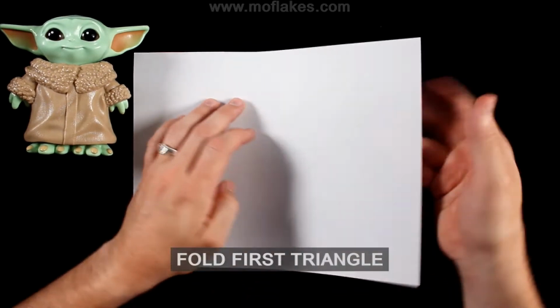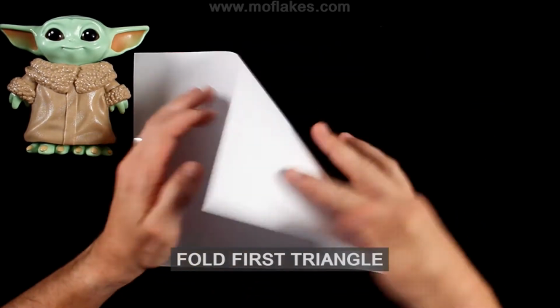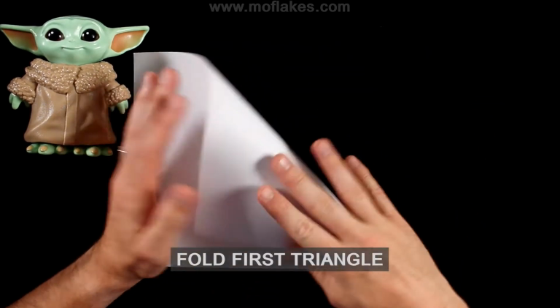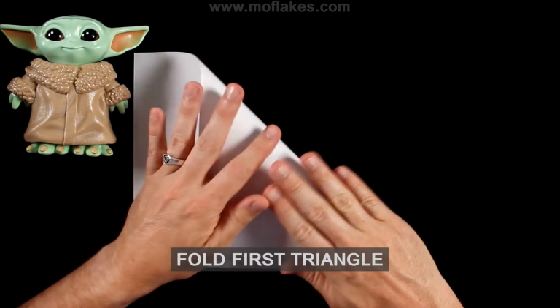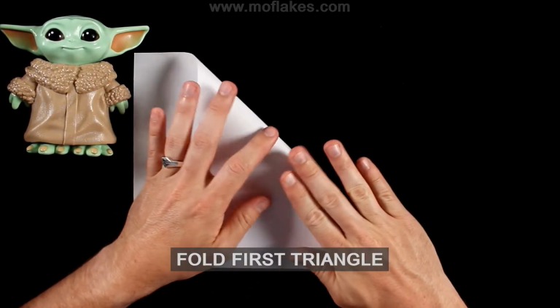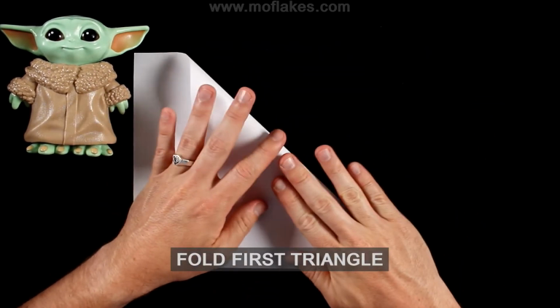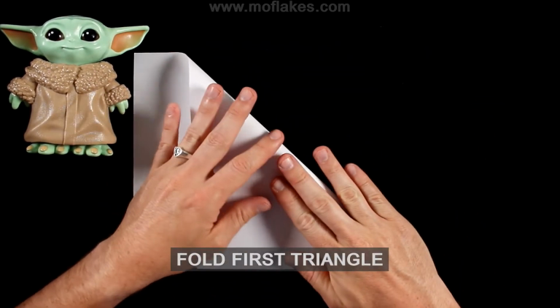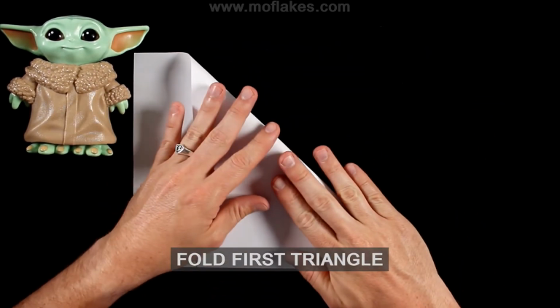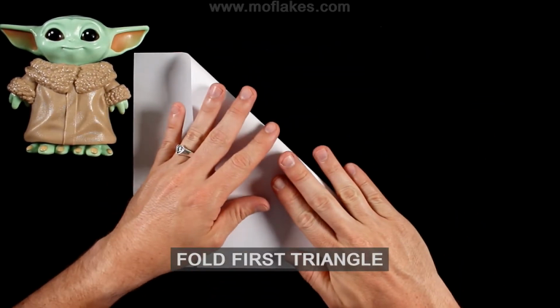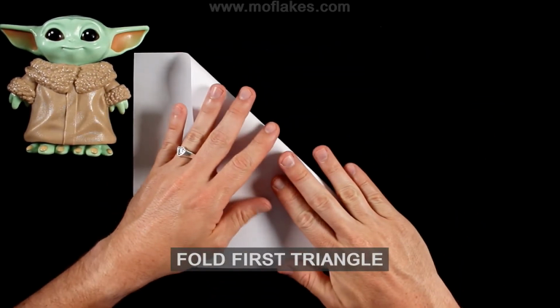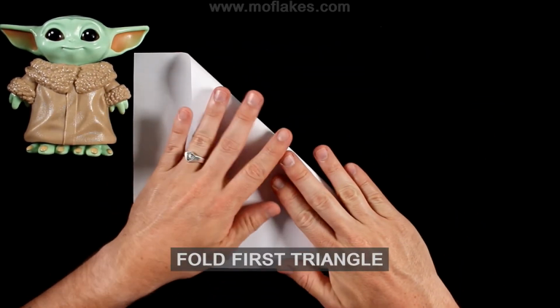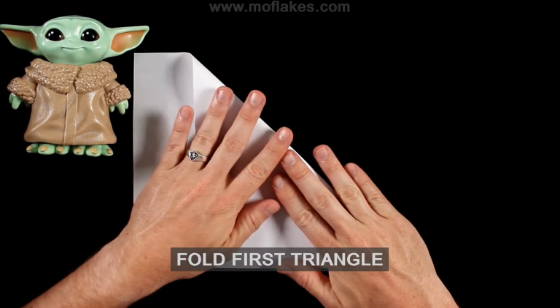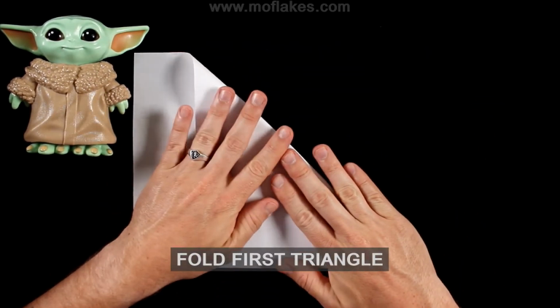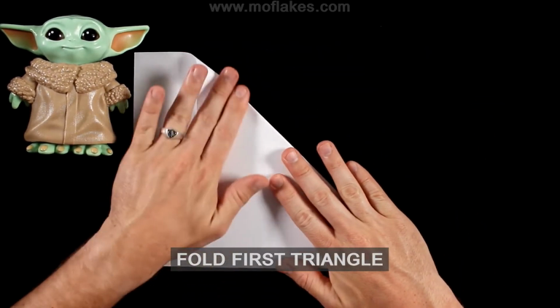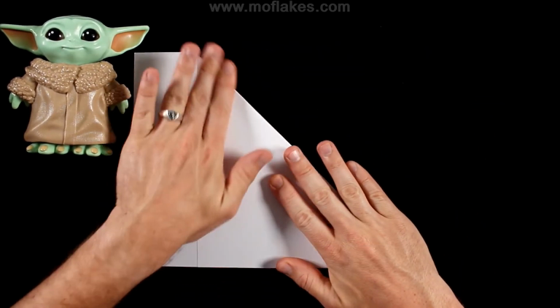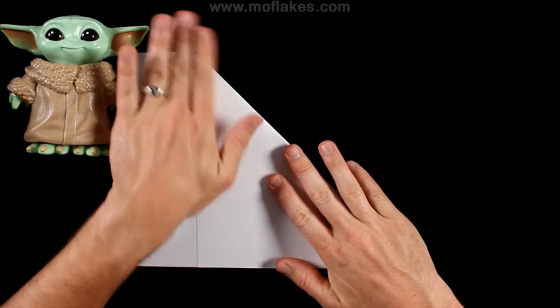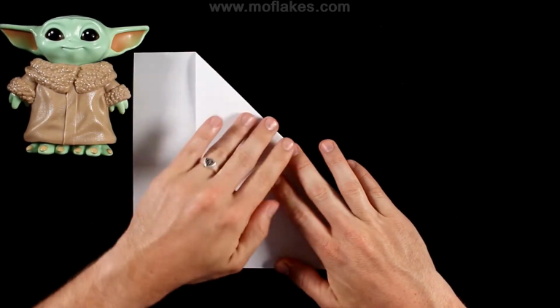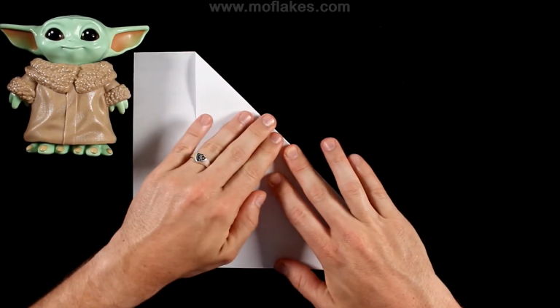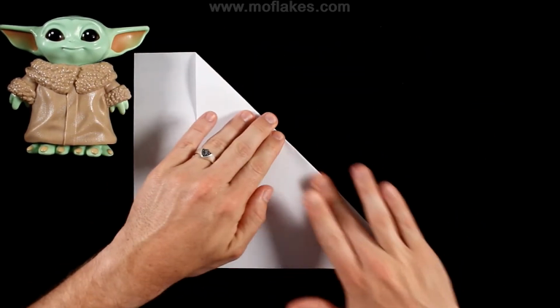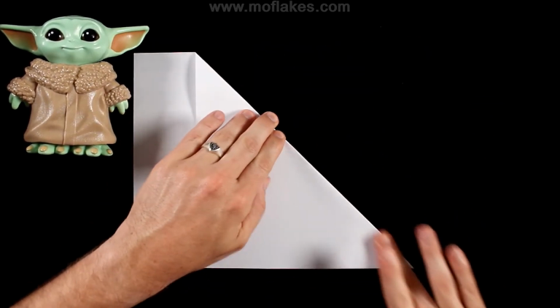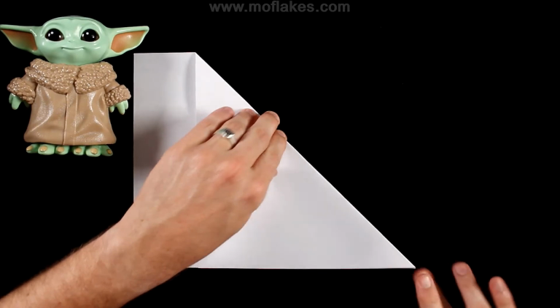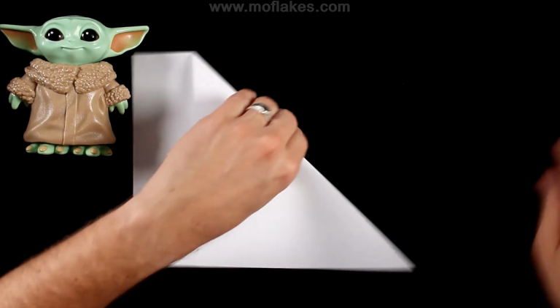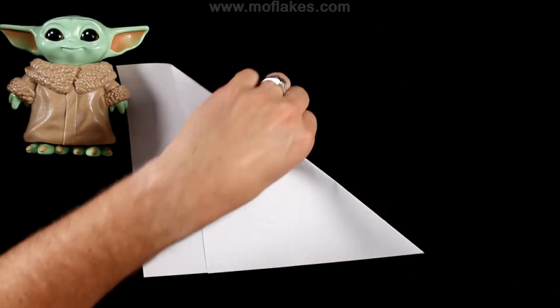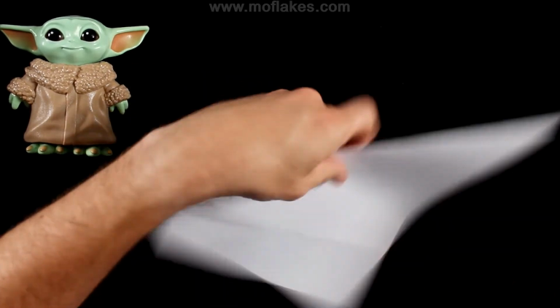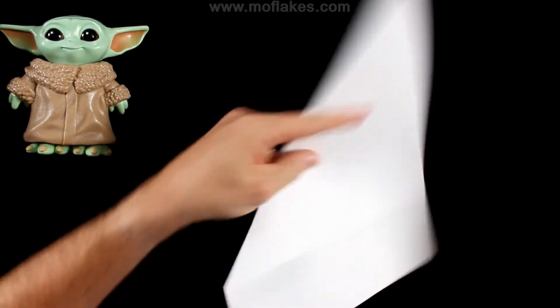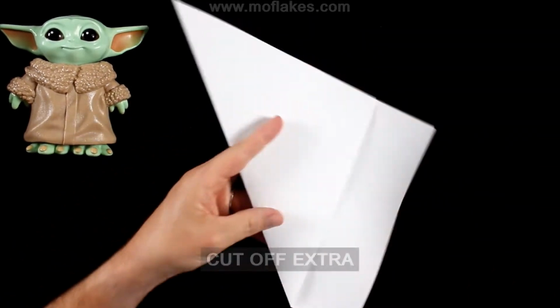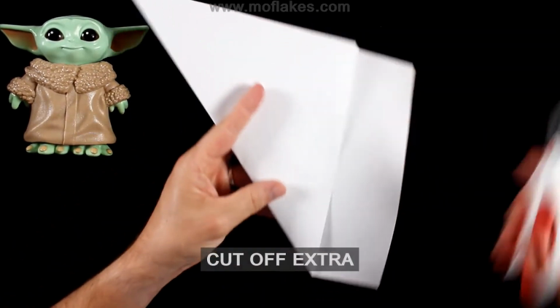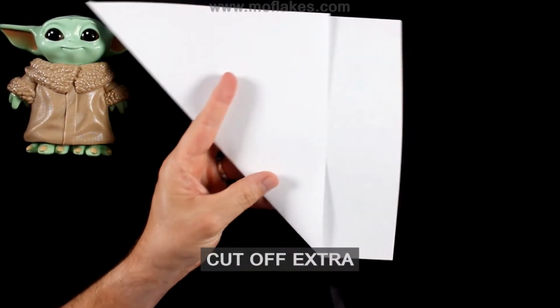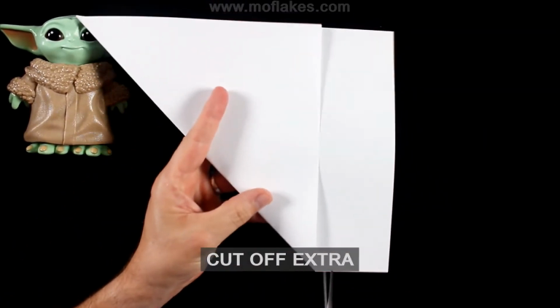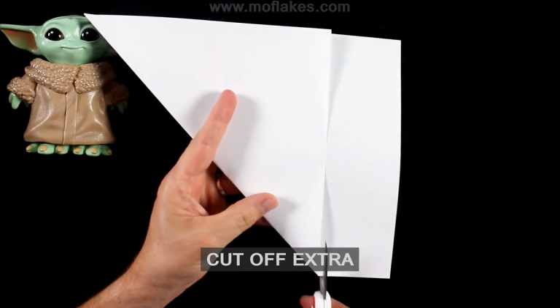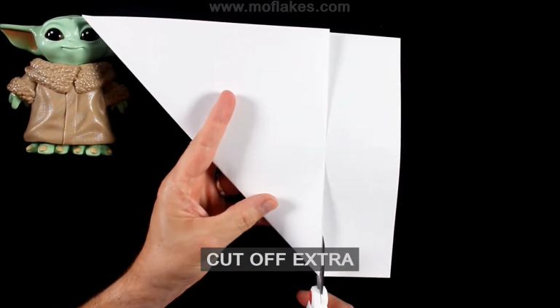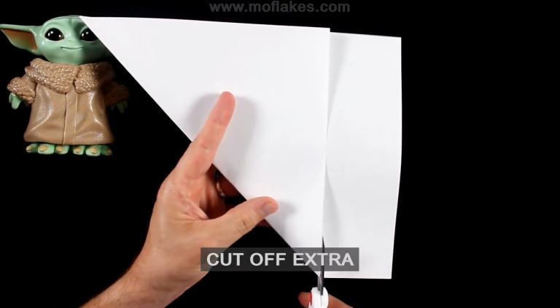Take a sheet of printer paper and fold a triangle. Cut off the extra so that you have a square.